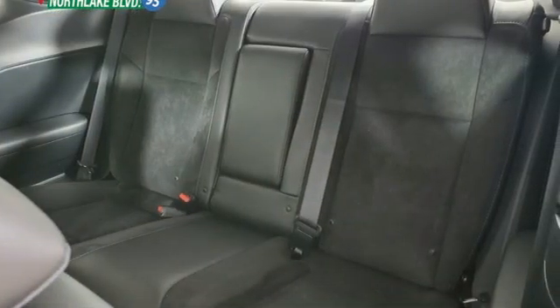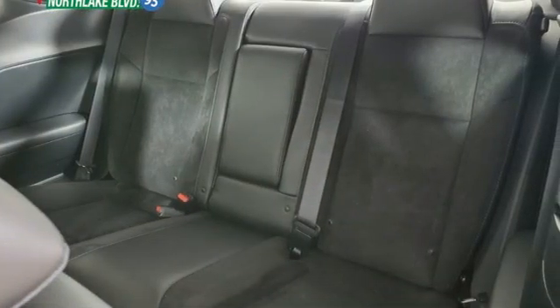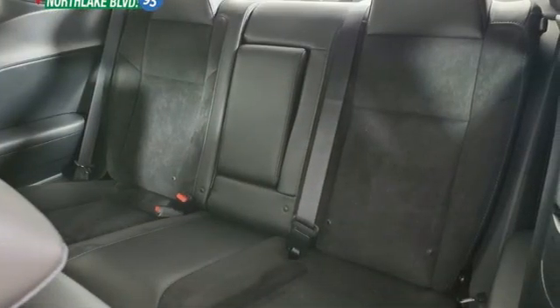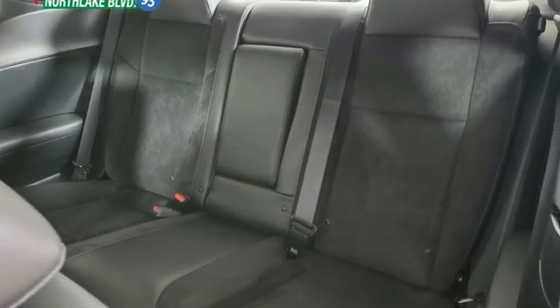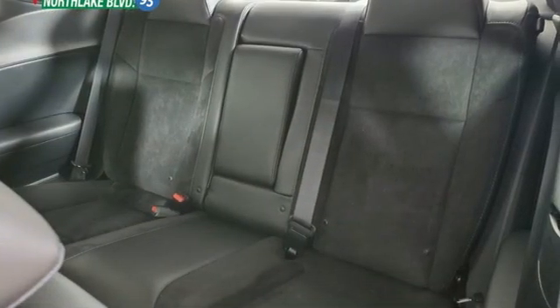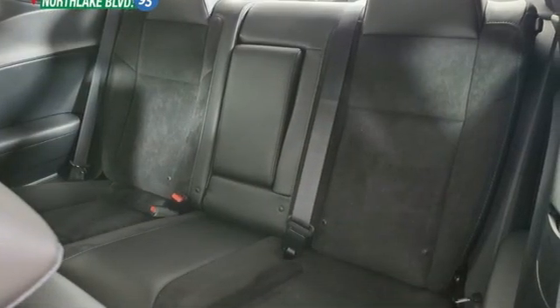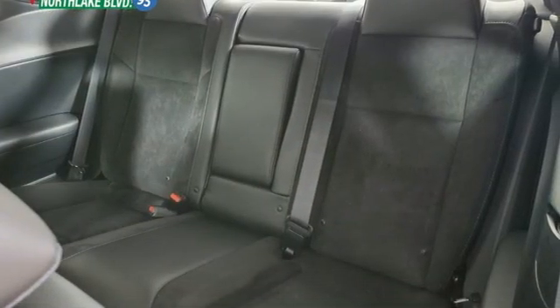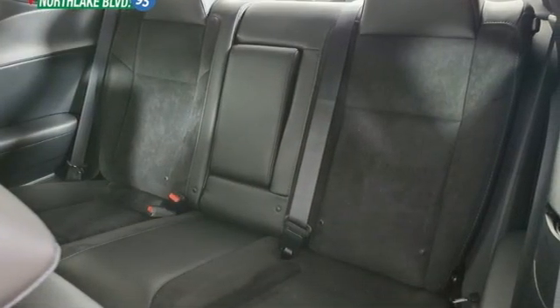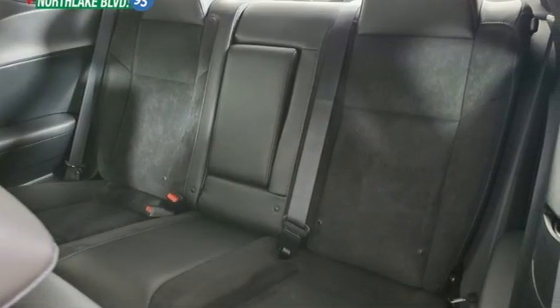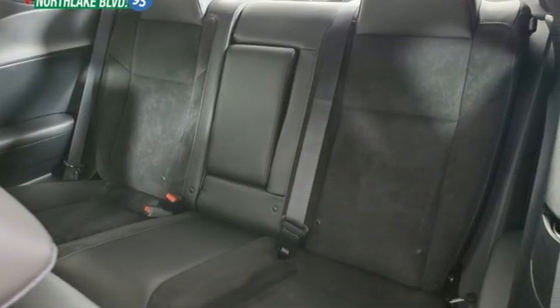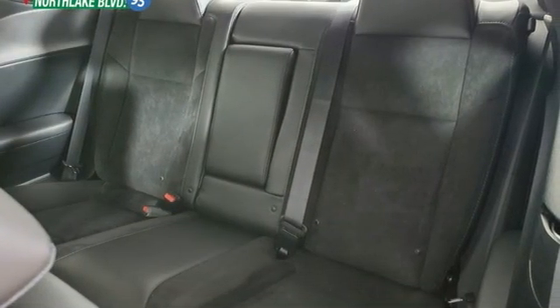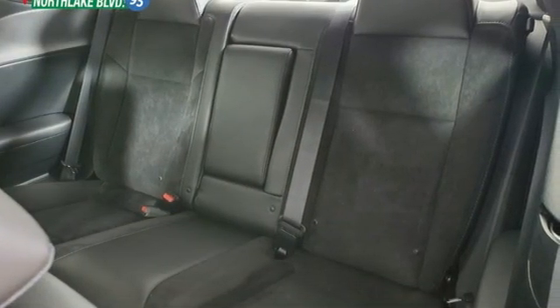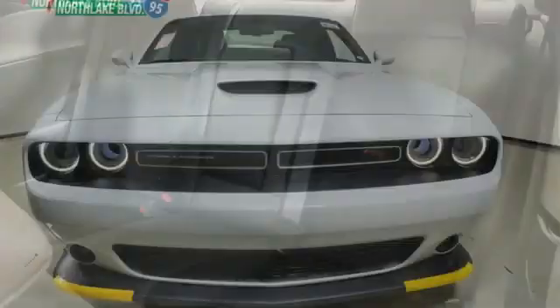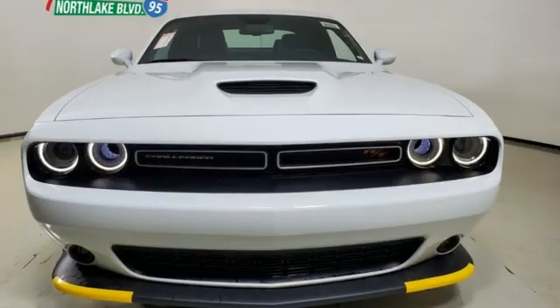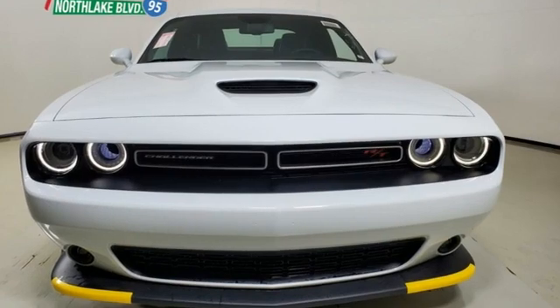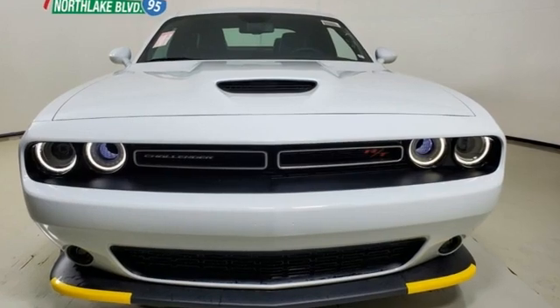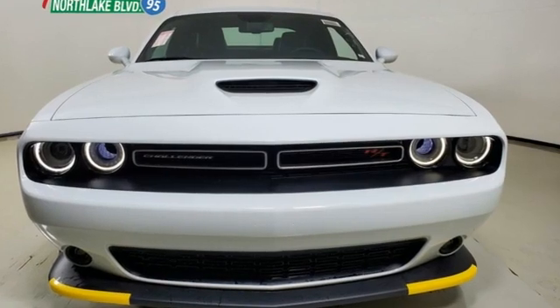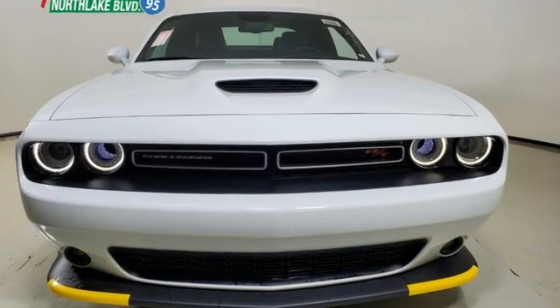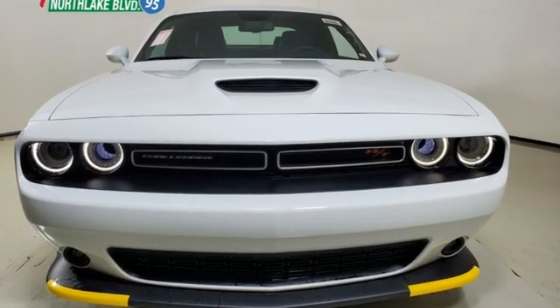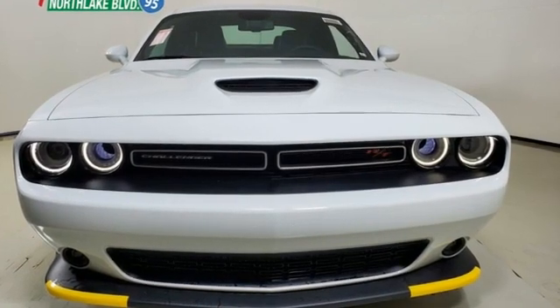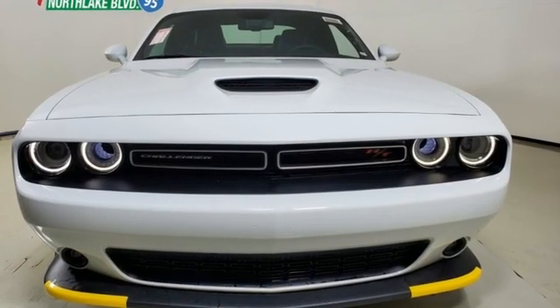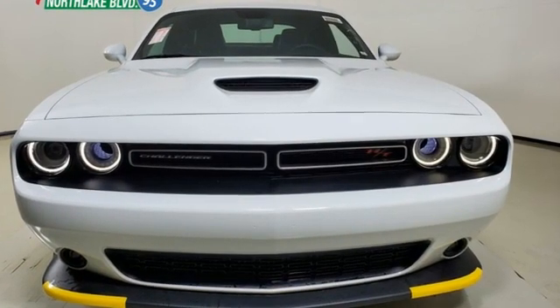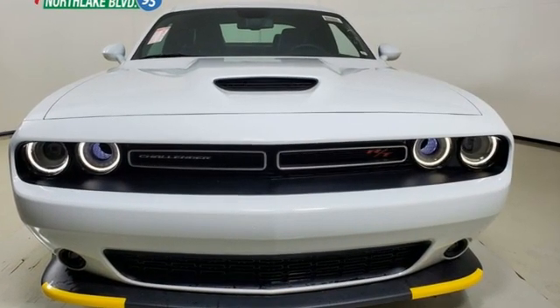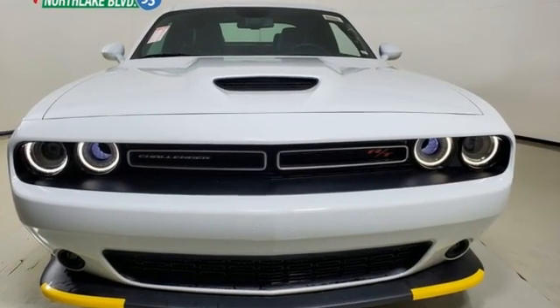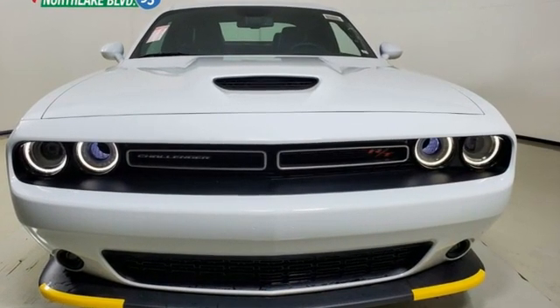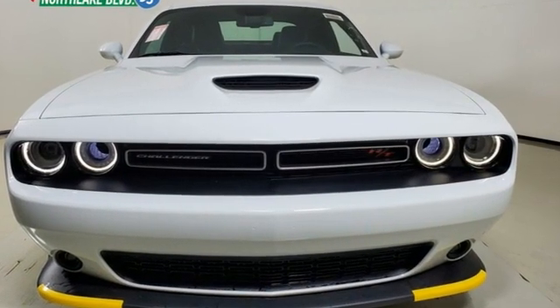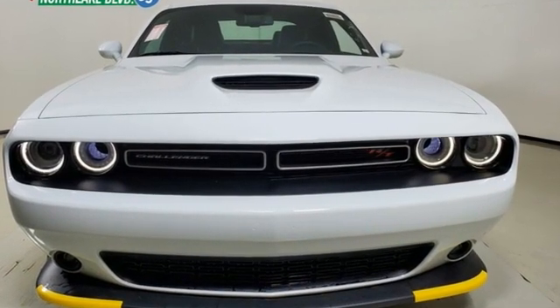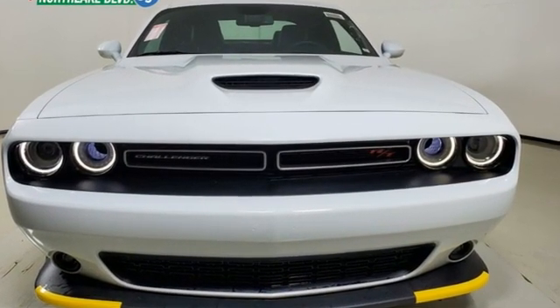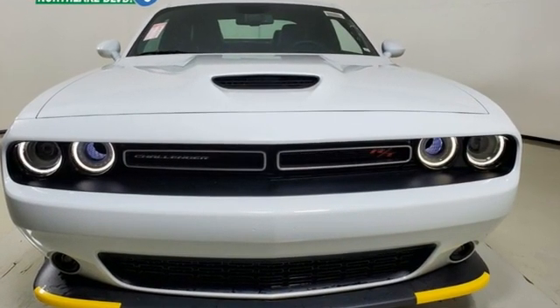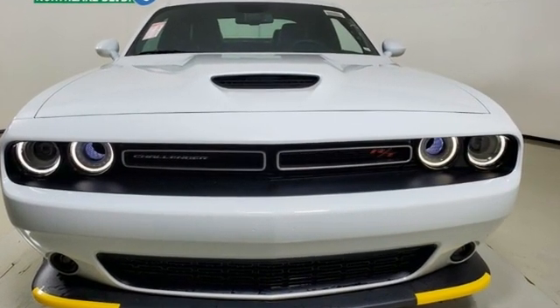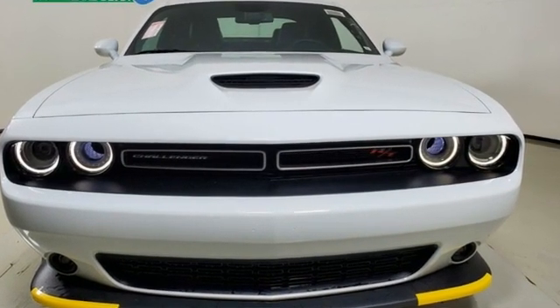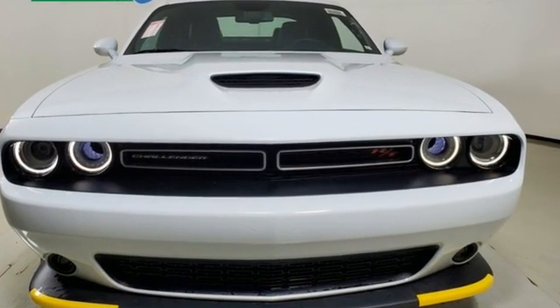Dodge doesn't do middle of the road — leave average in the dust. There's even more to see in person. Take it for a test drive today.